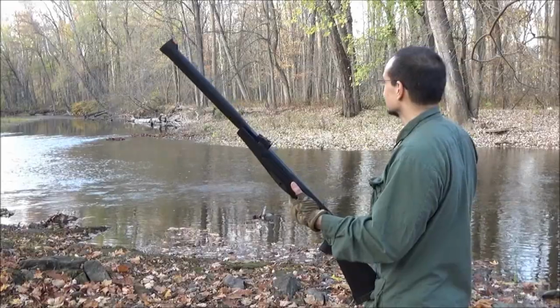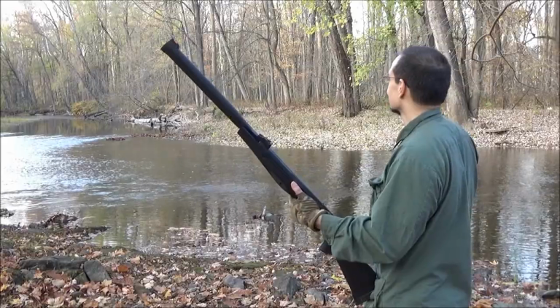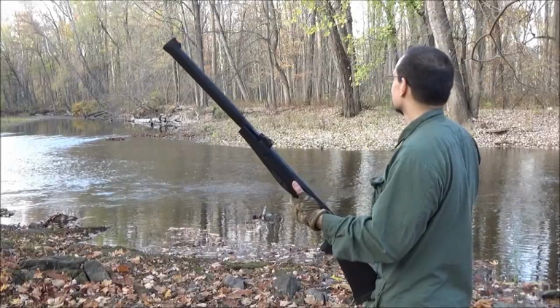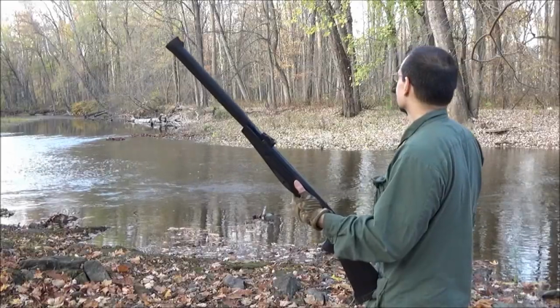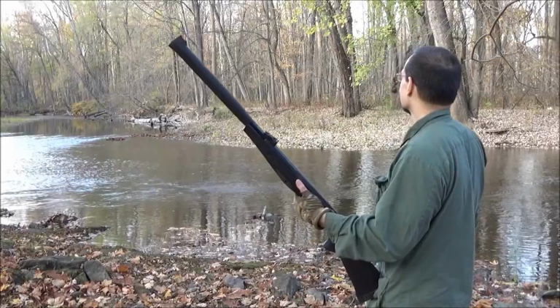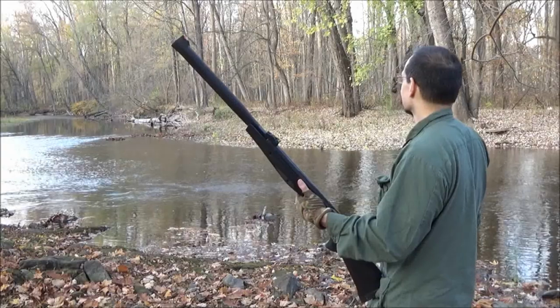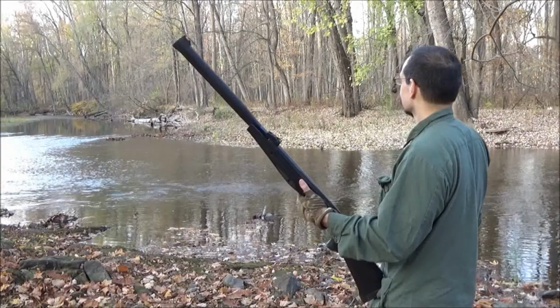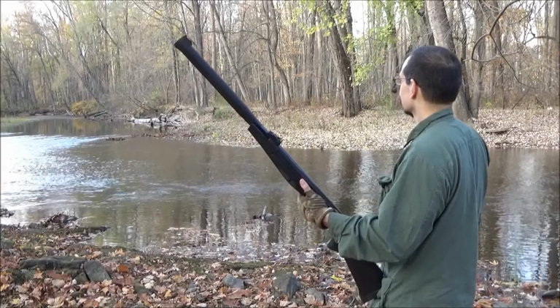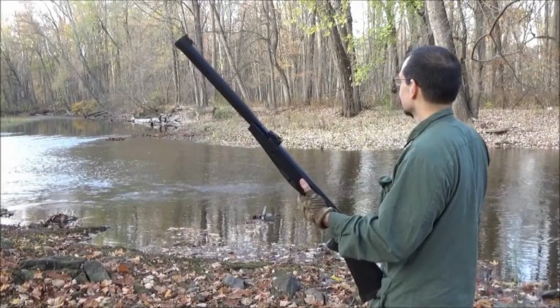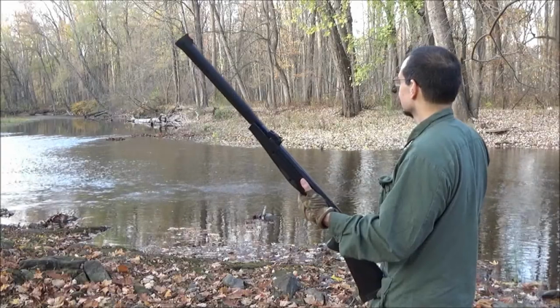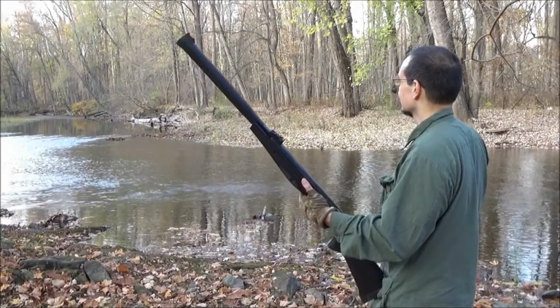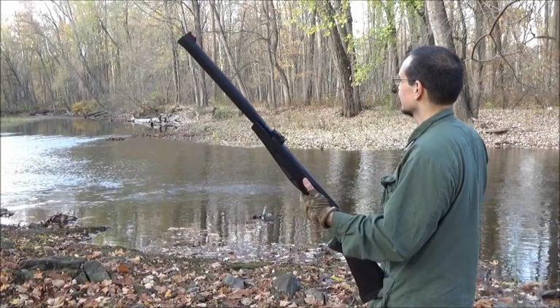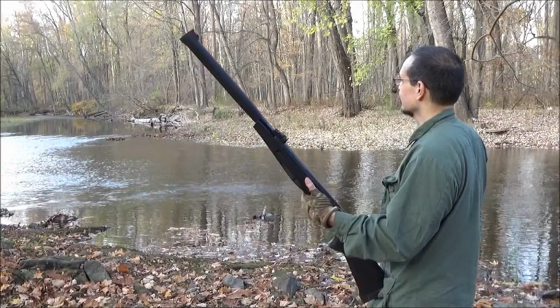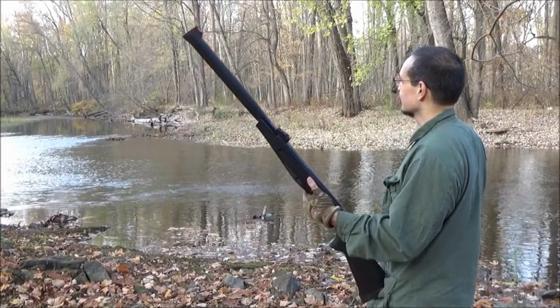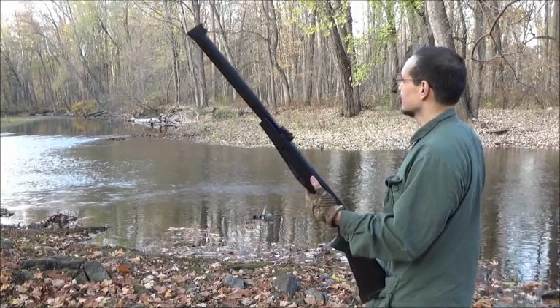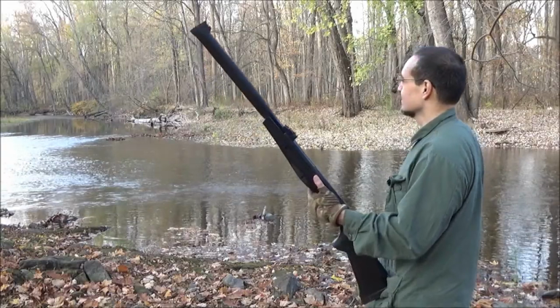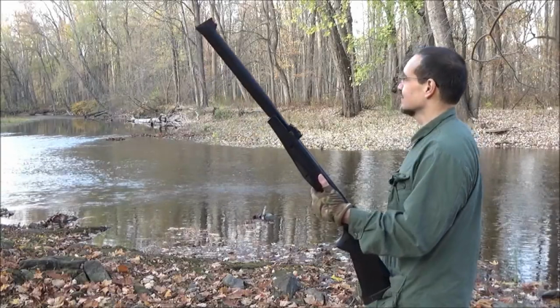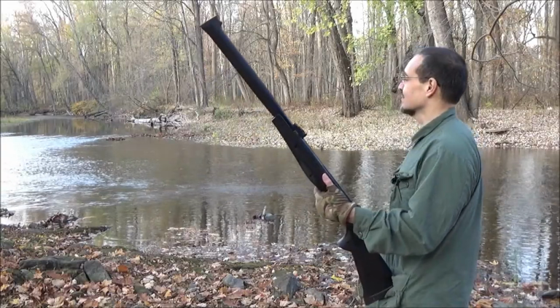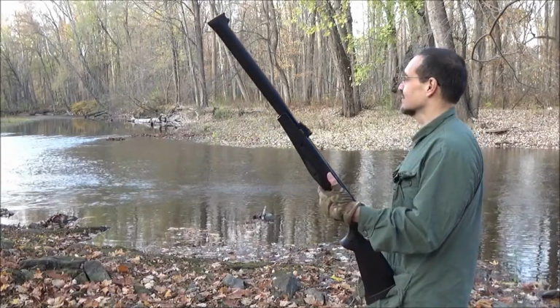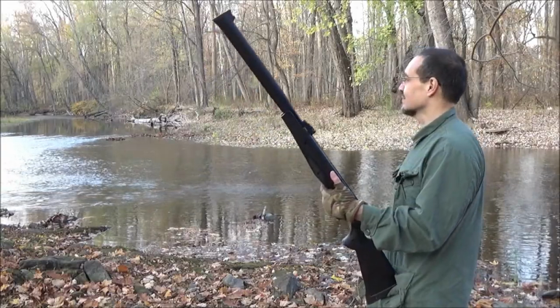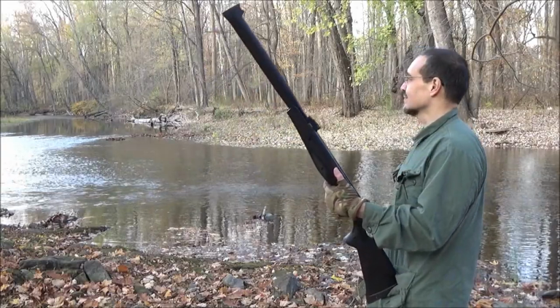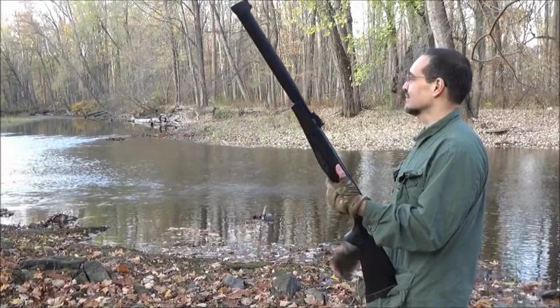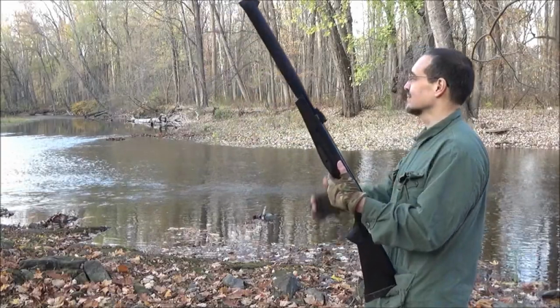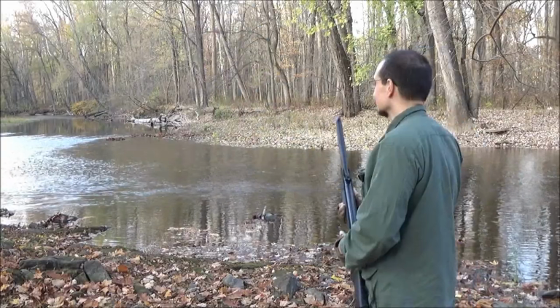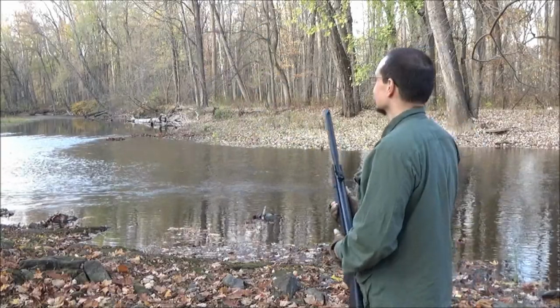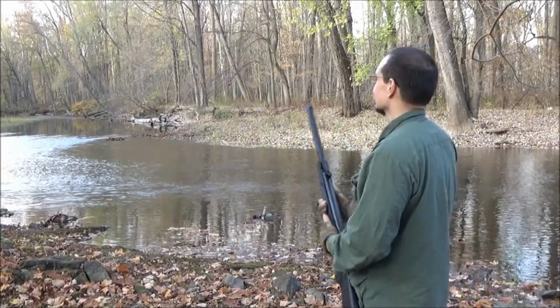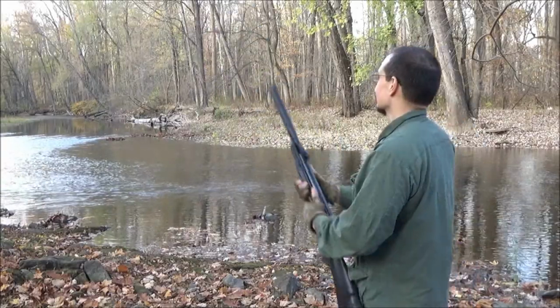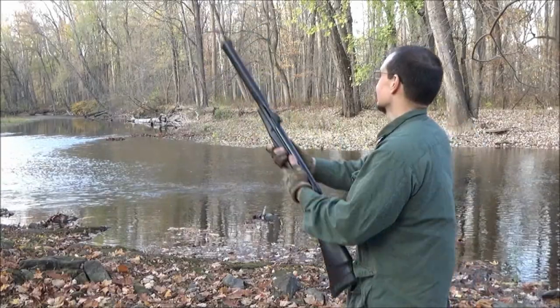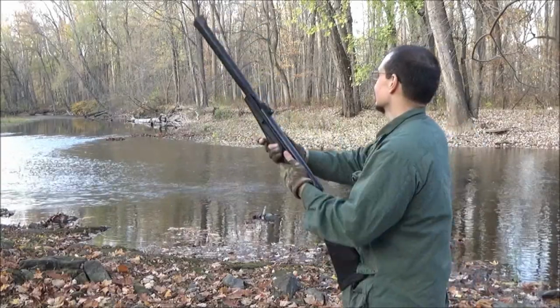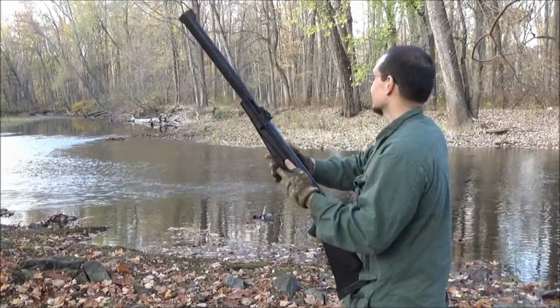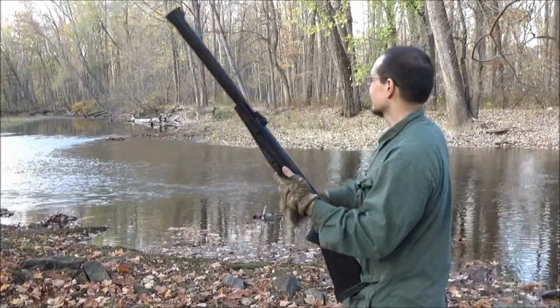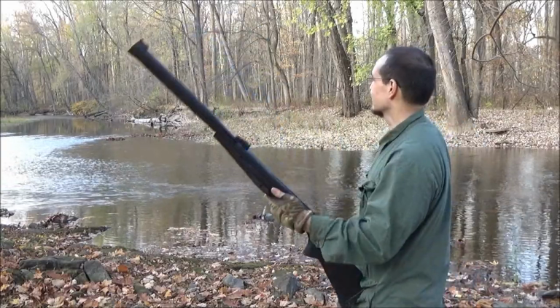Sometimes I just stare at the creek and think about my life. But I do enjoy nature. I hope you're all doing well and getting out there.